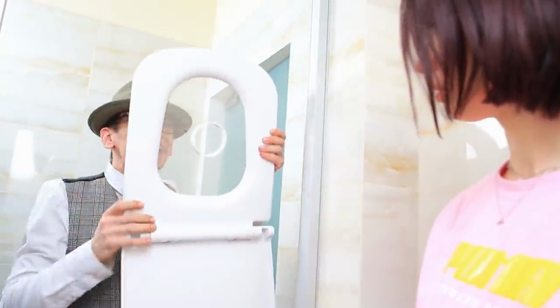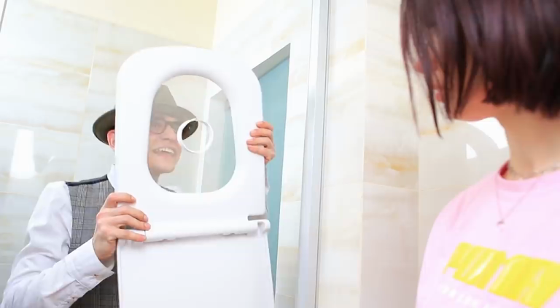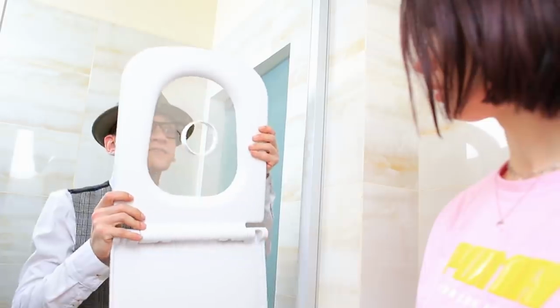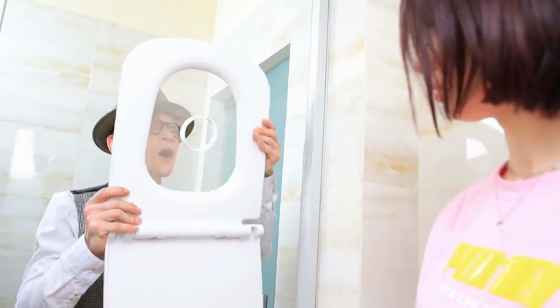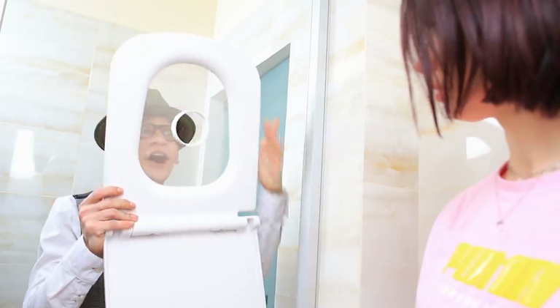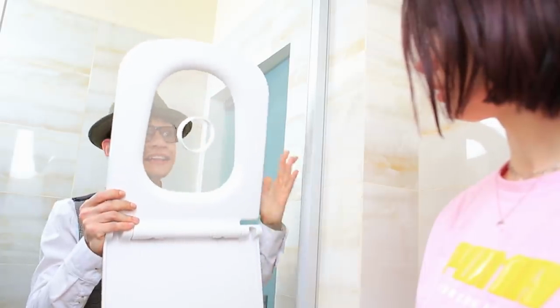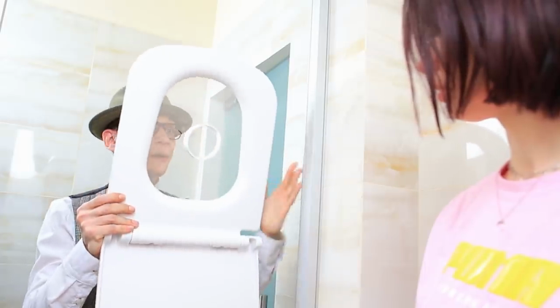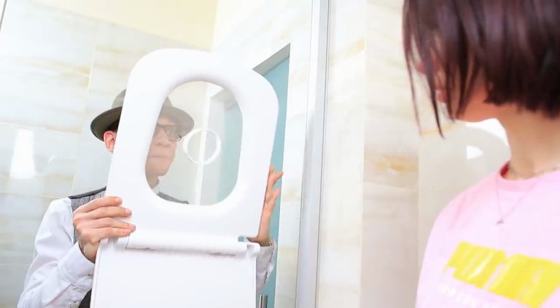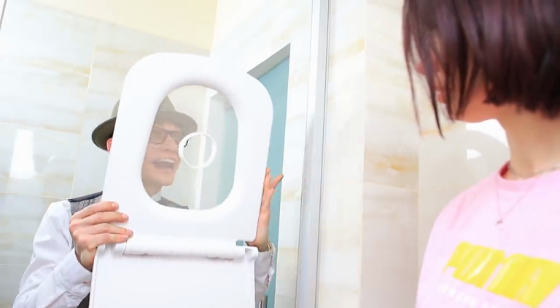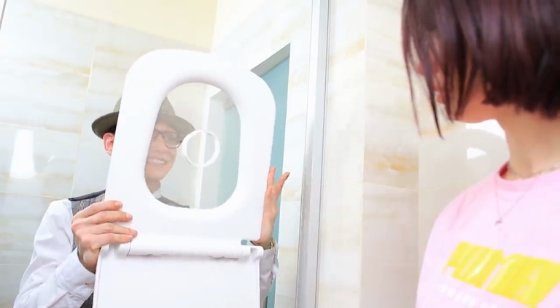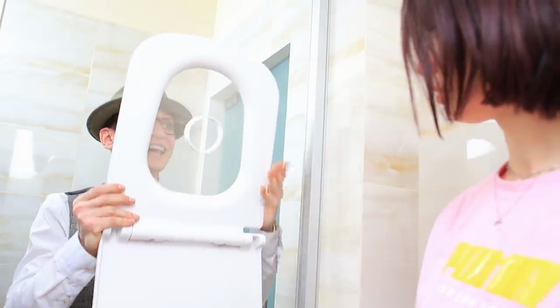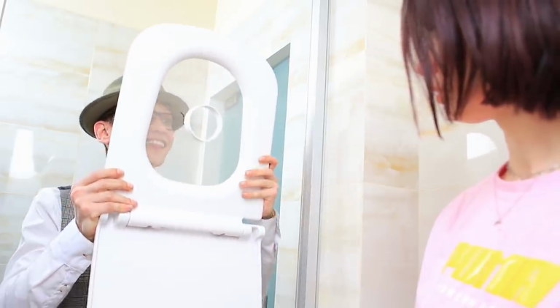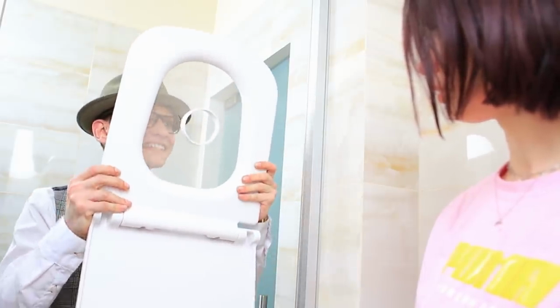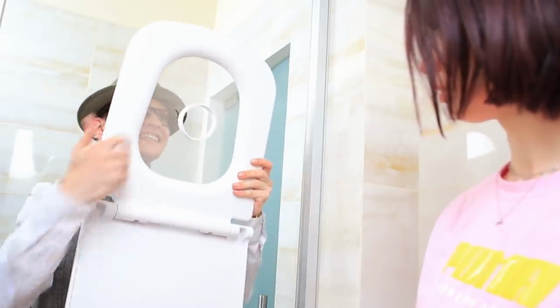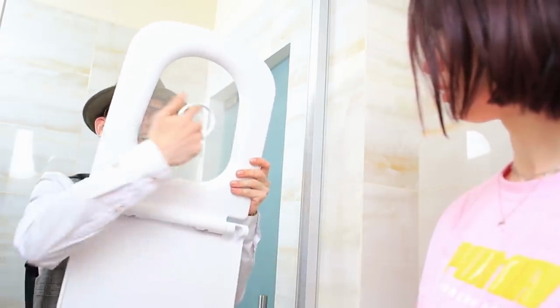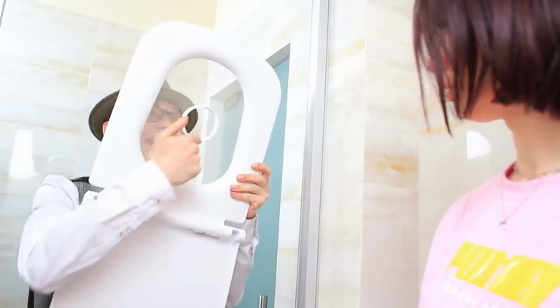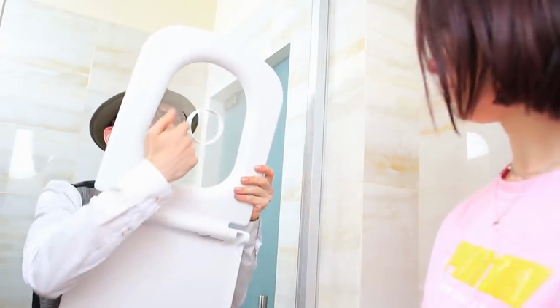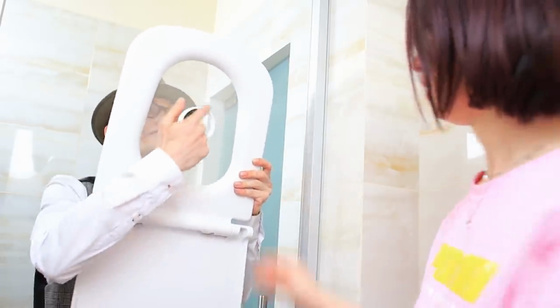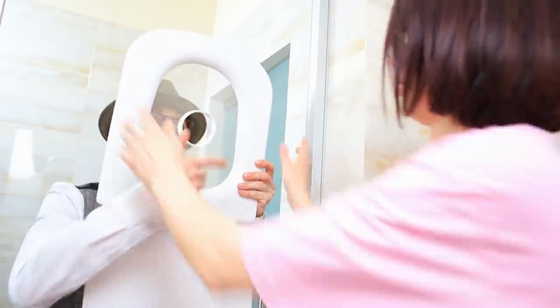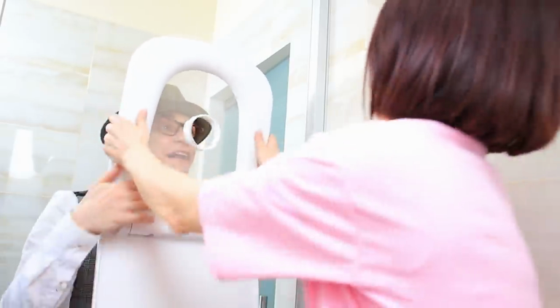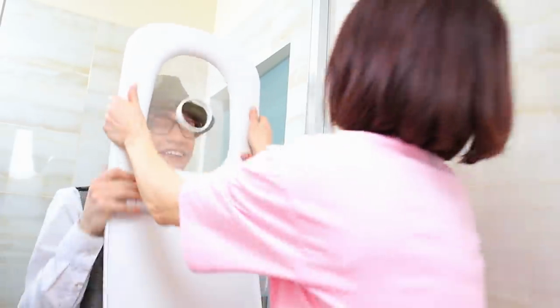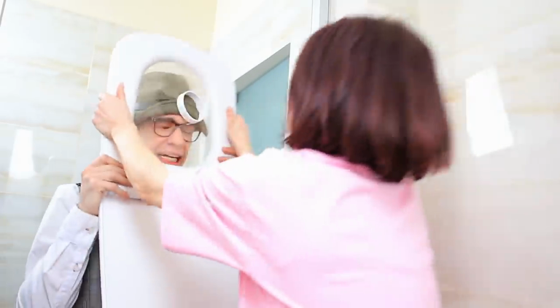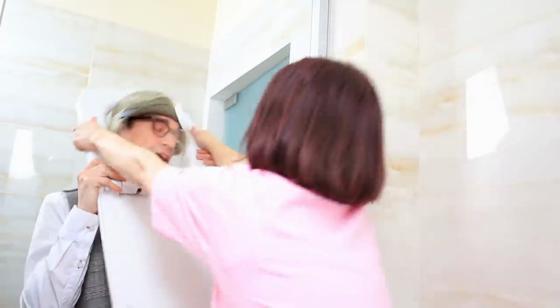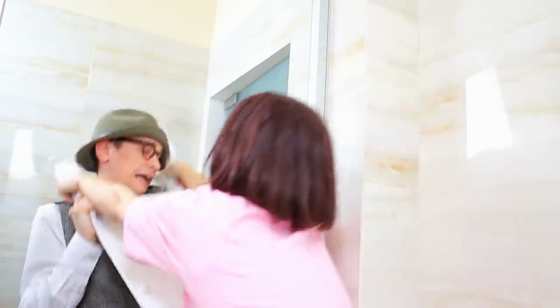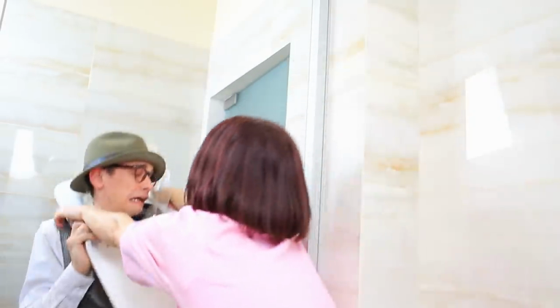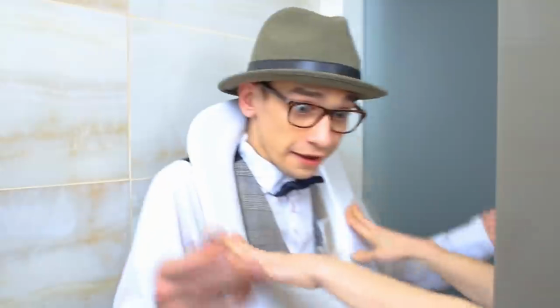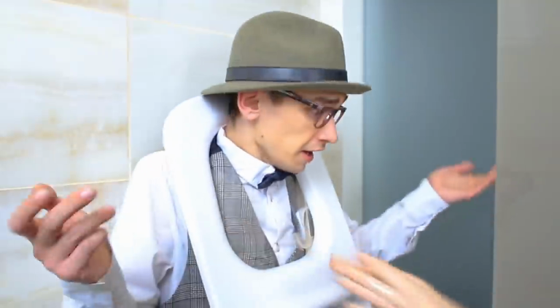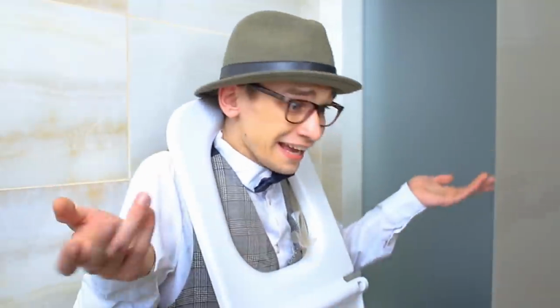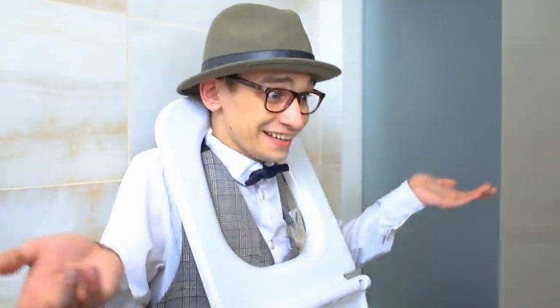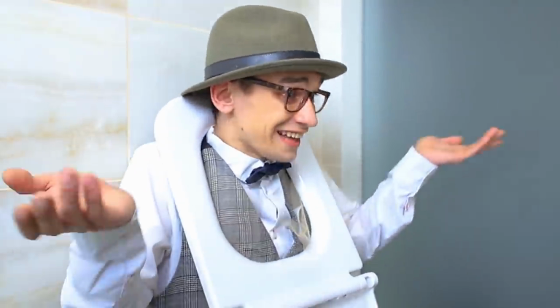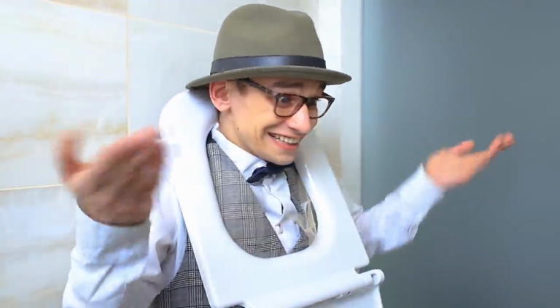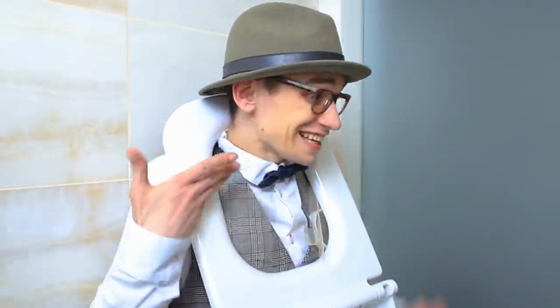How dare you come into the ladies' room, Mr. Hack! I'll put your life hack right on your head!